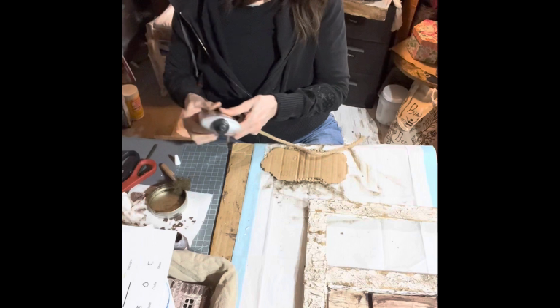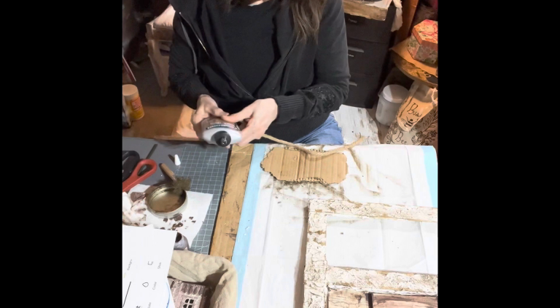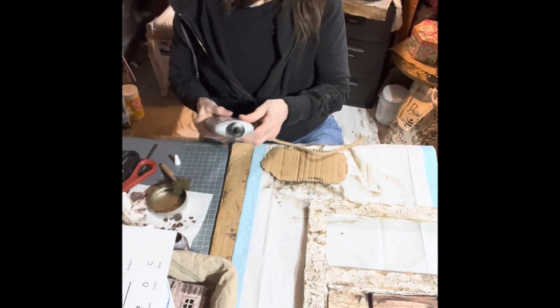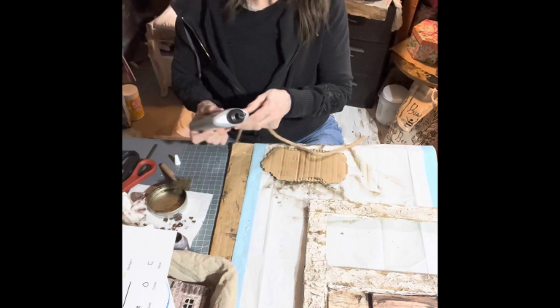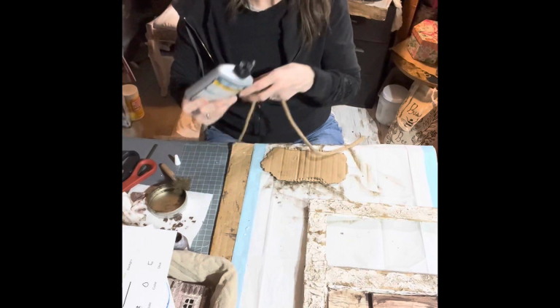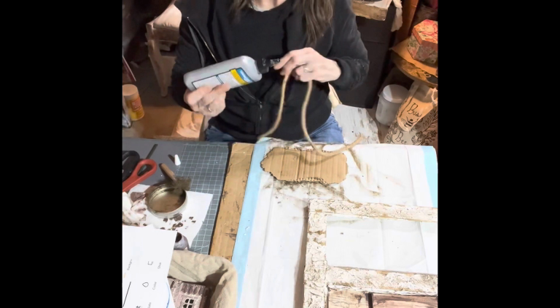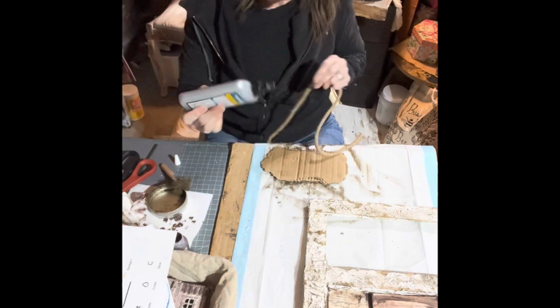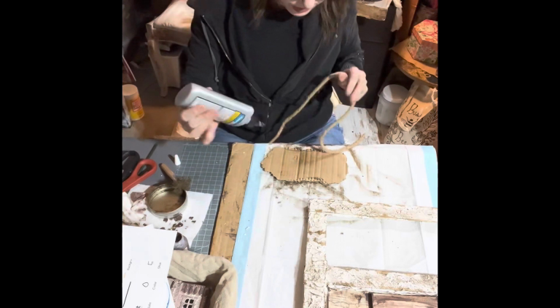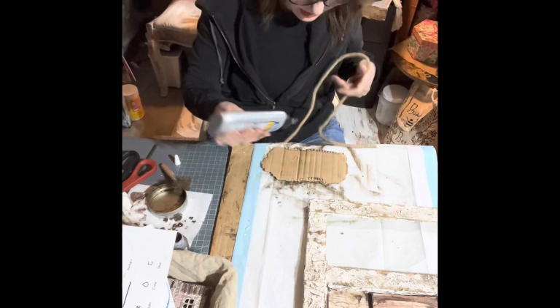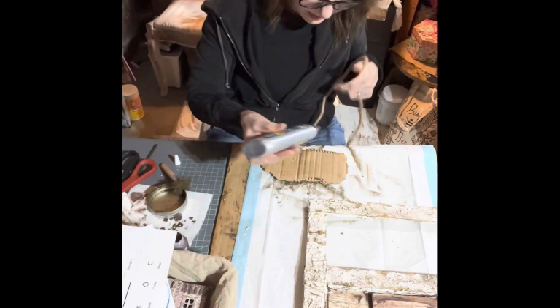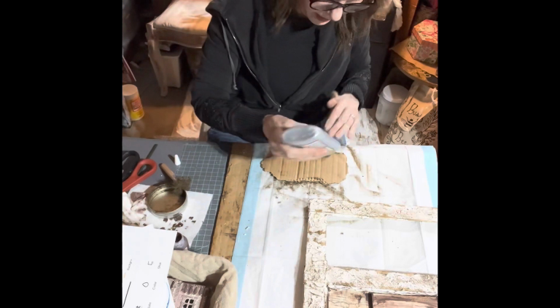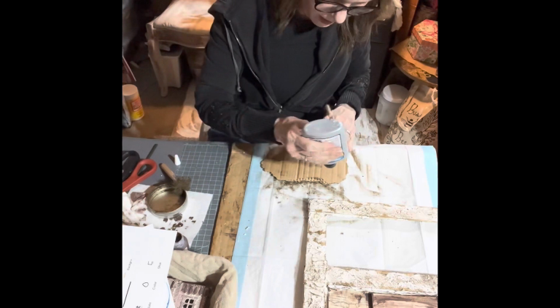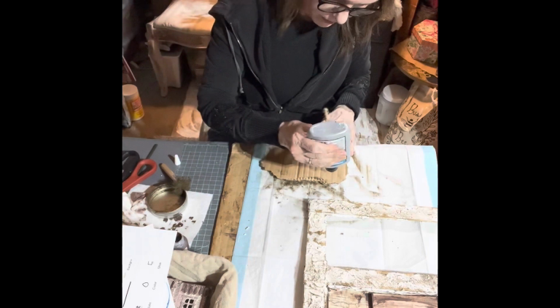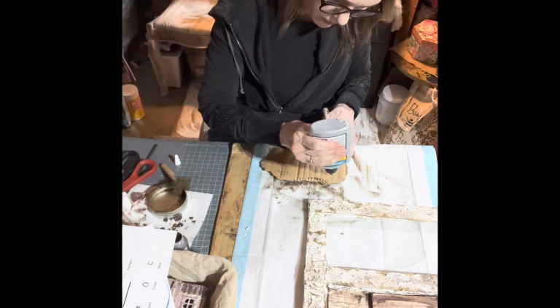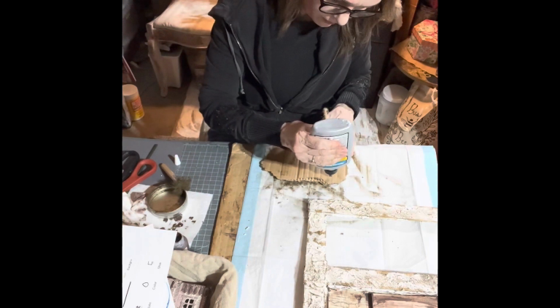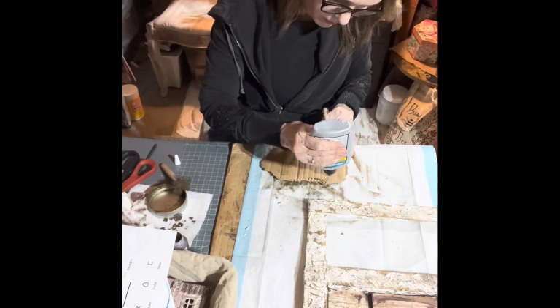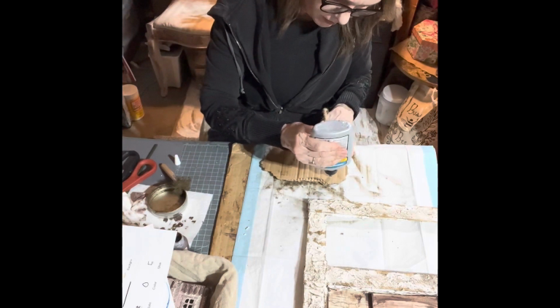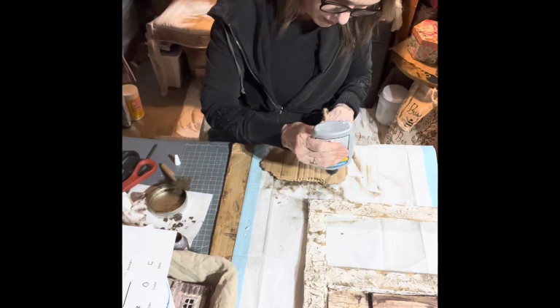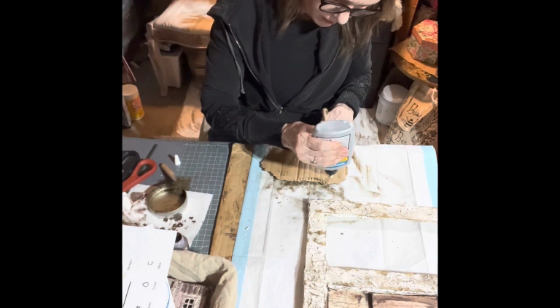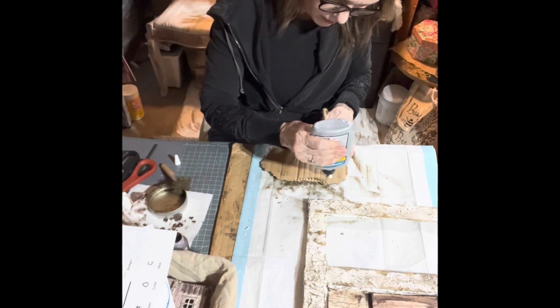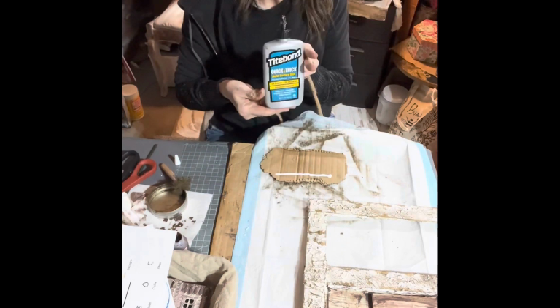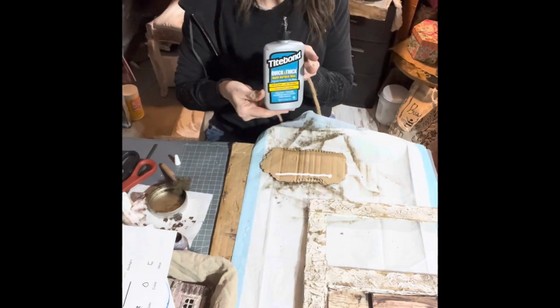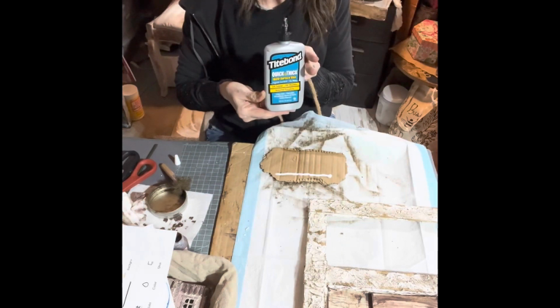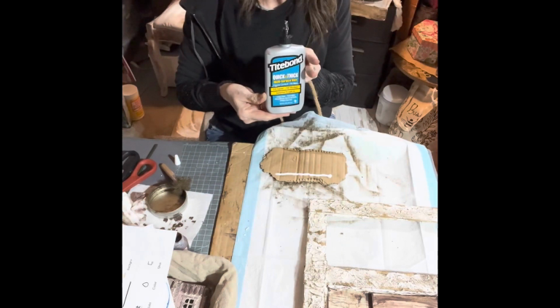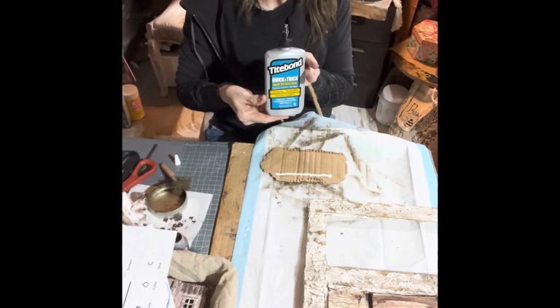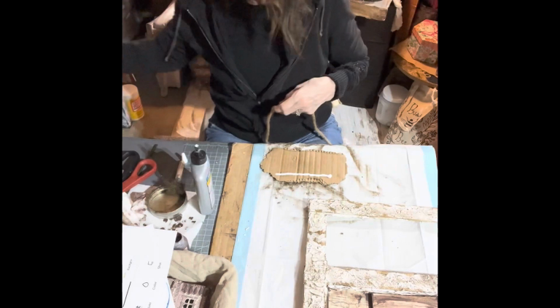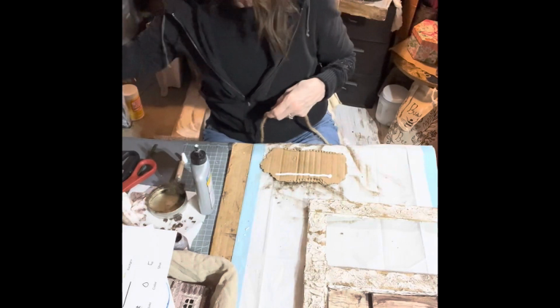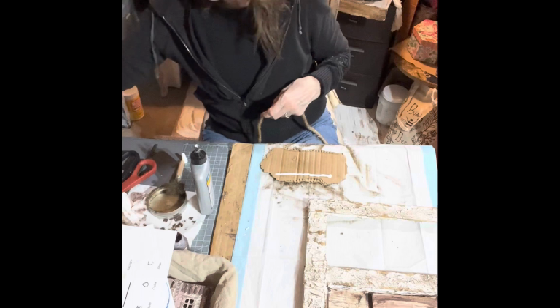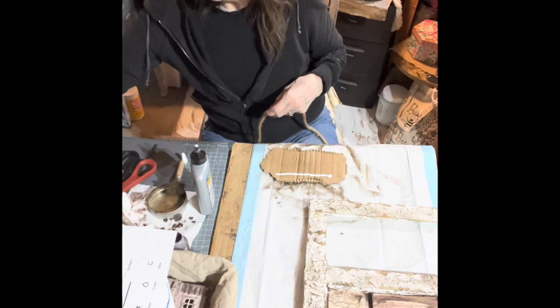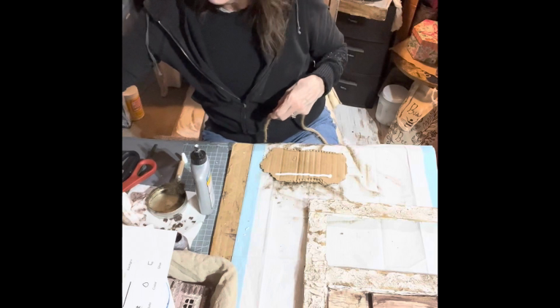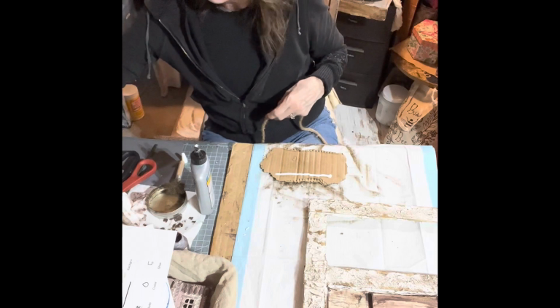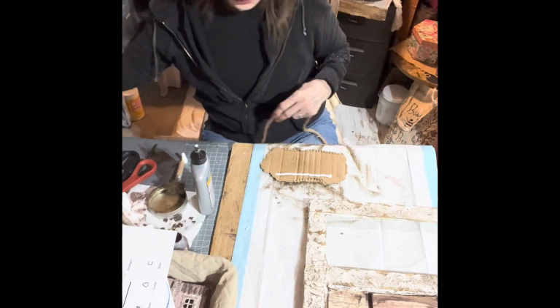Then I get some rope and glue it onto the back of the sign — using Titebond today and some hot glue.